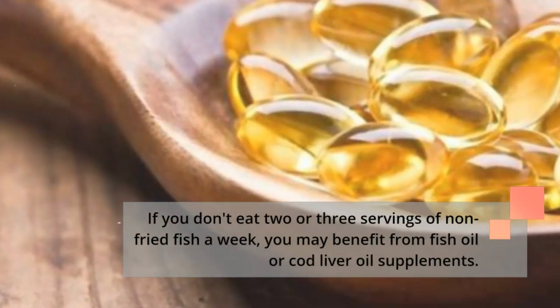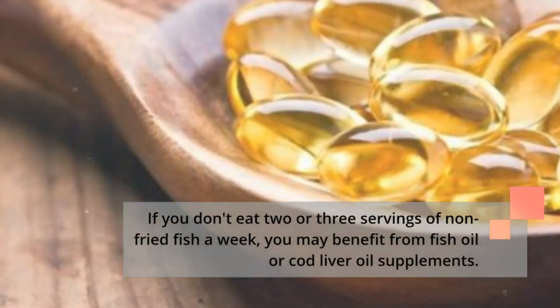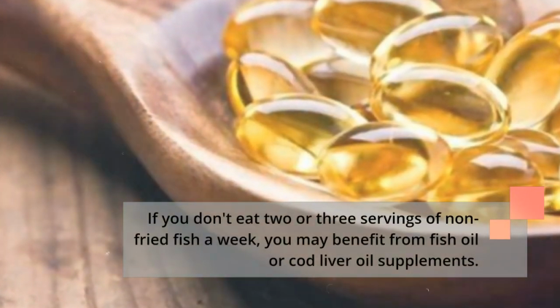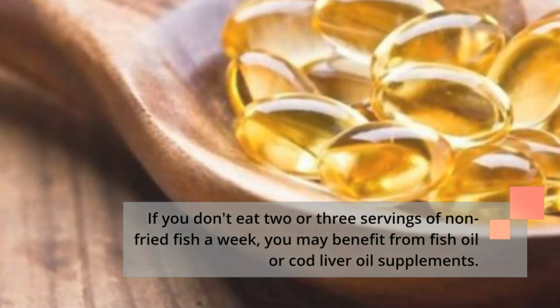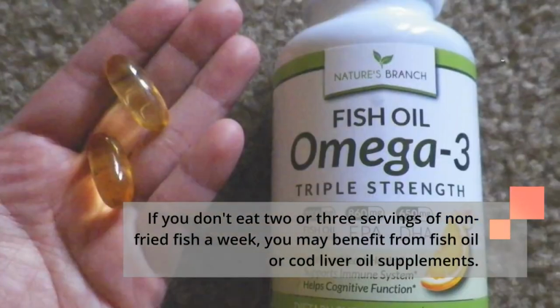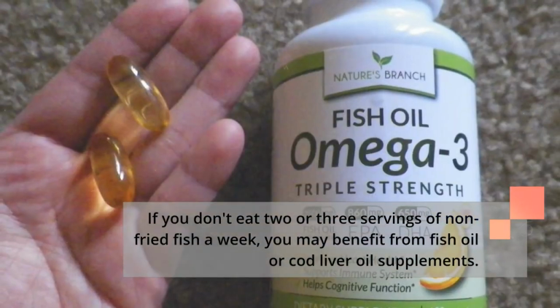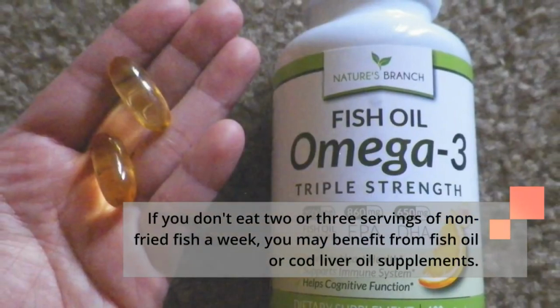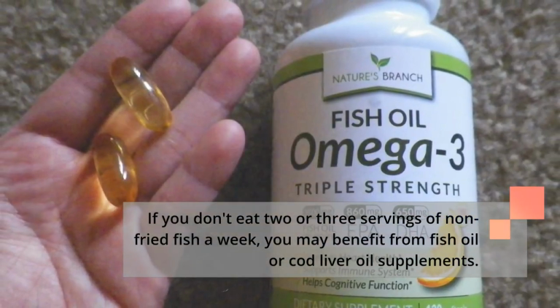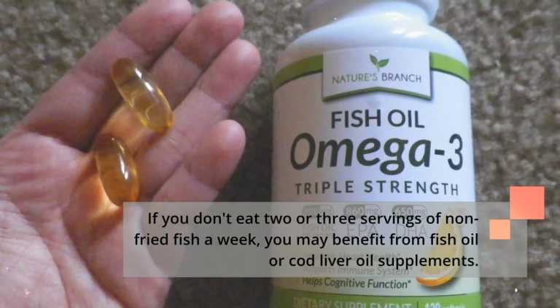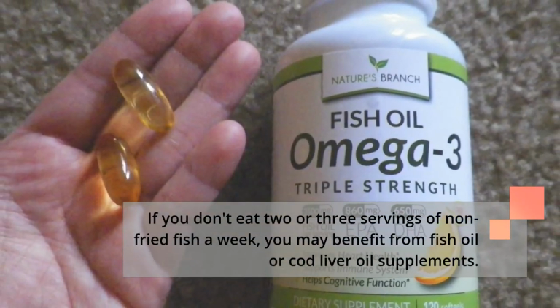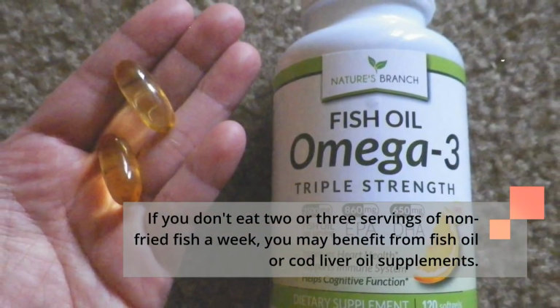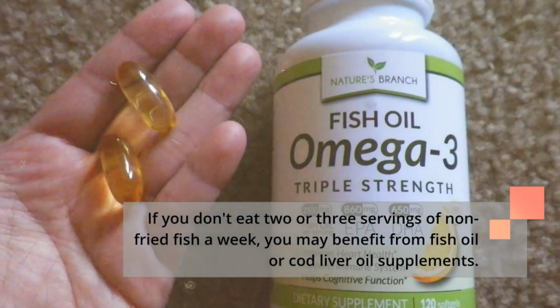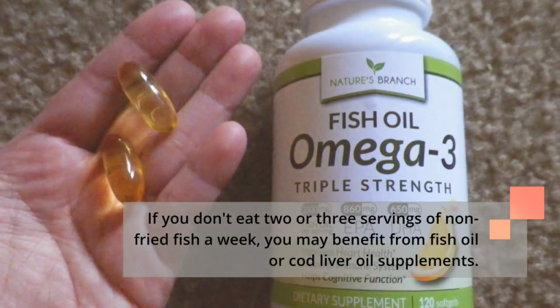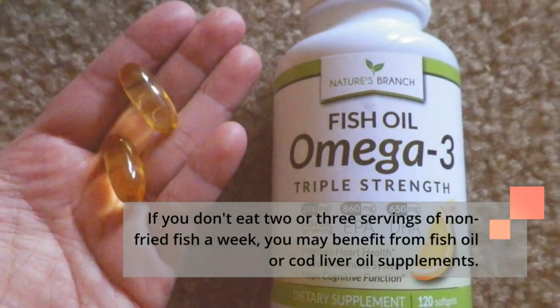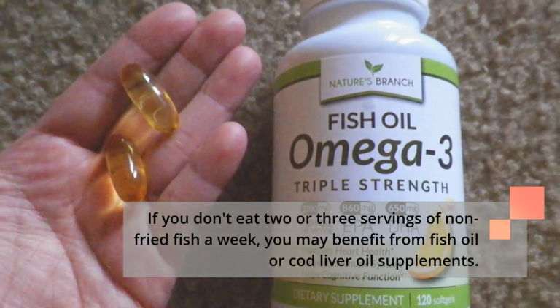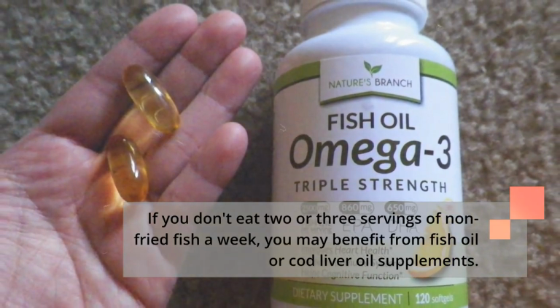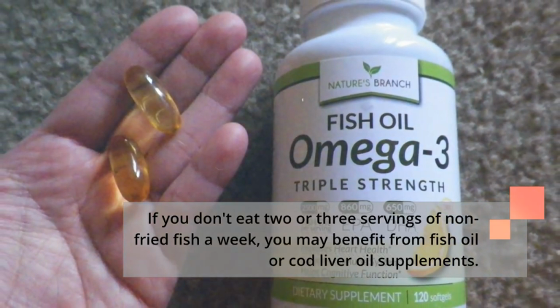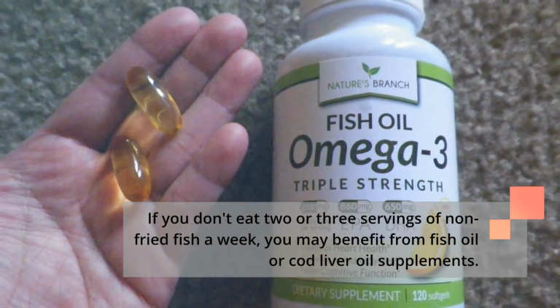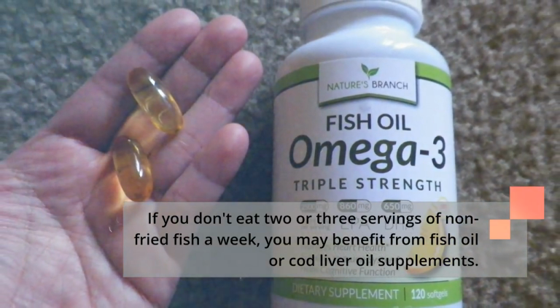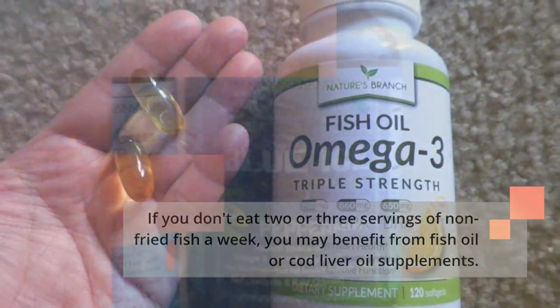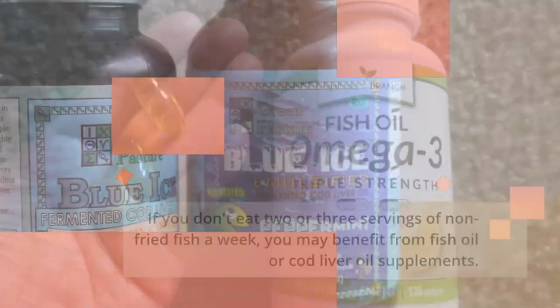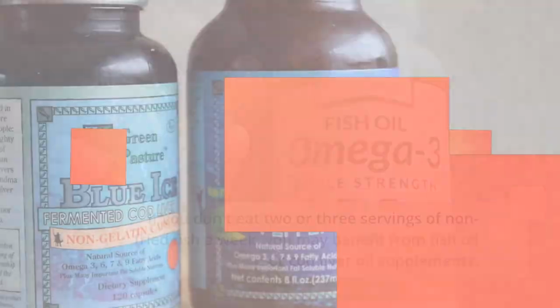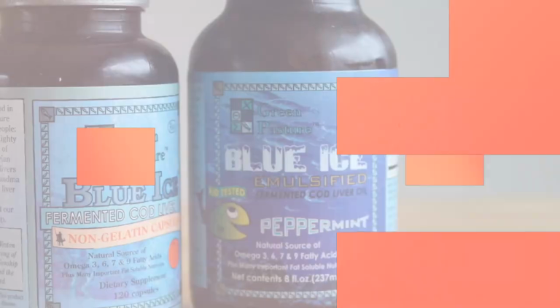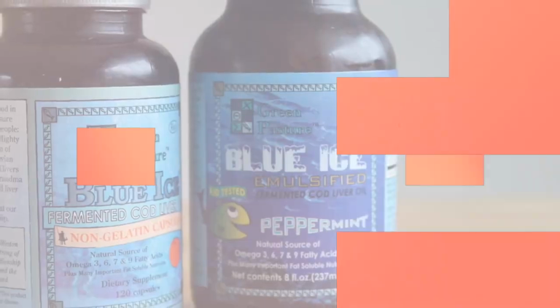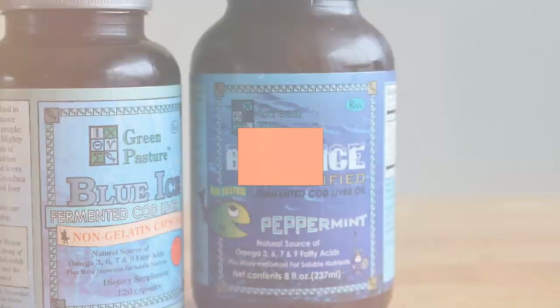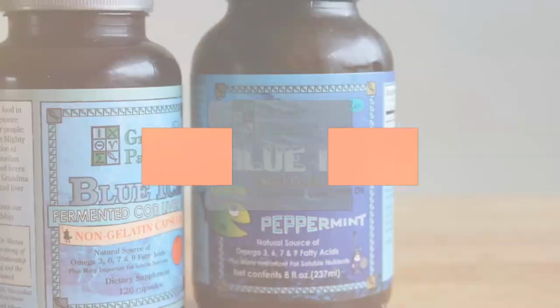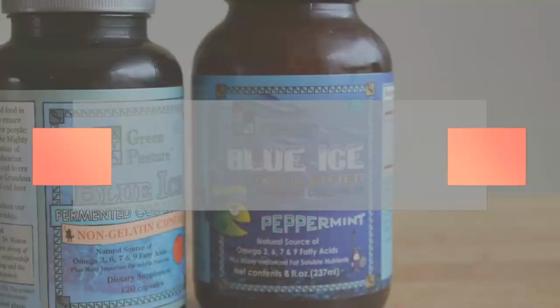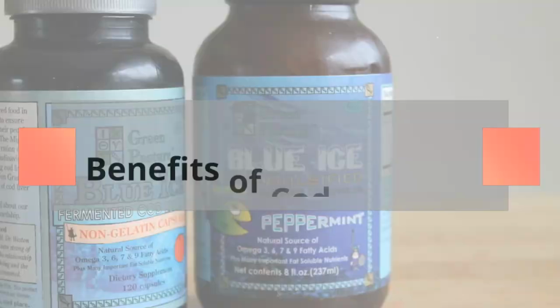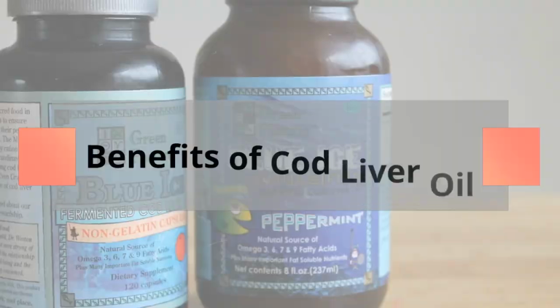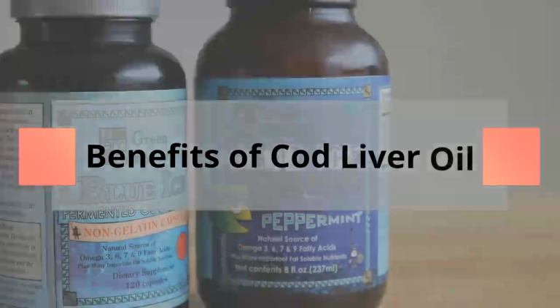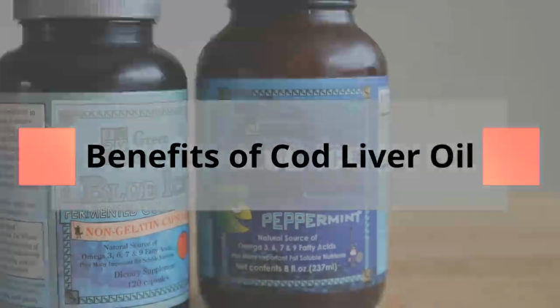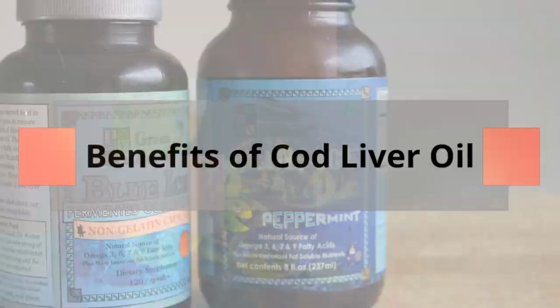If you don't eat two or three servings of non-fried fish a week, you may benefit from fish oil or cod liver oil supplements.